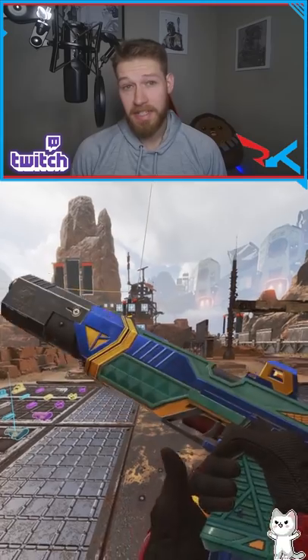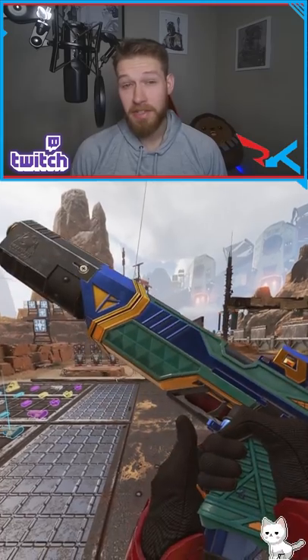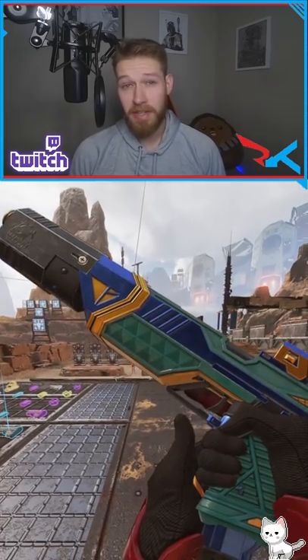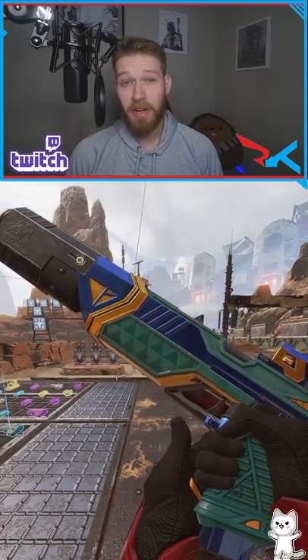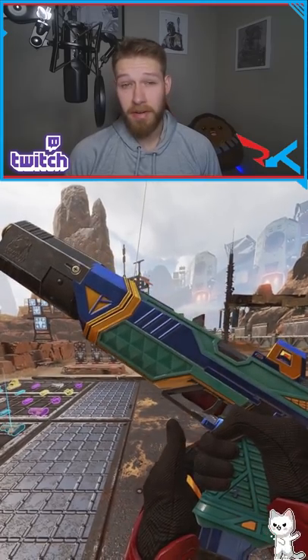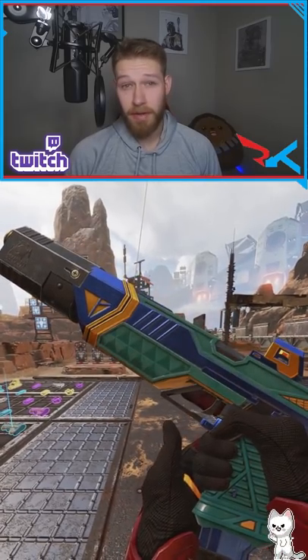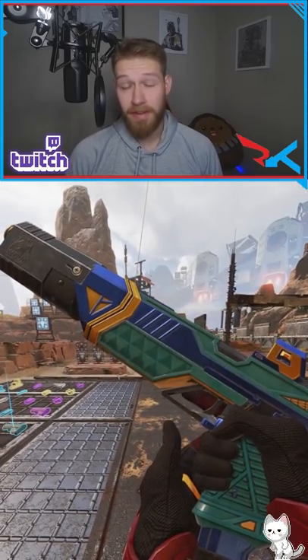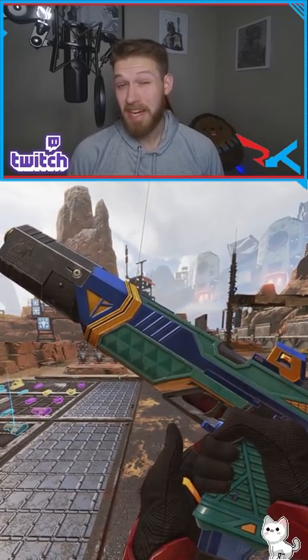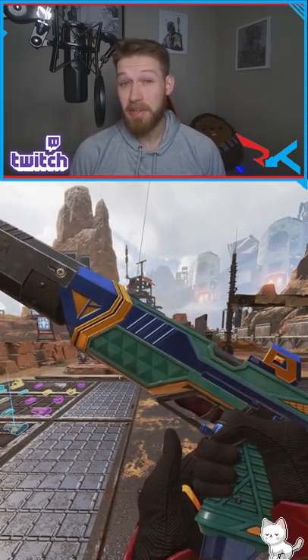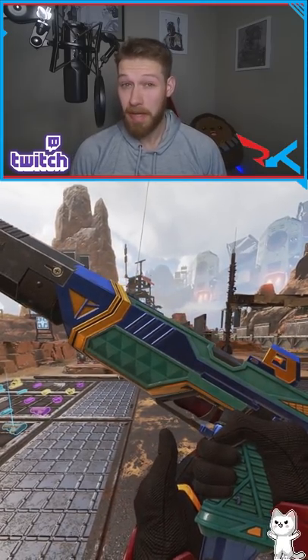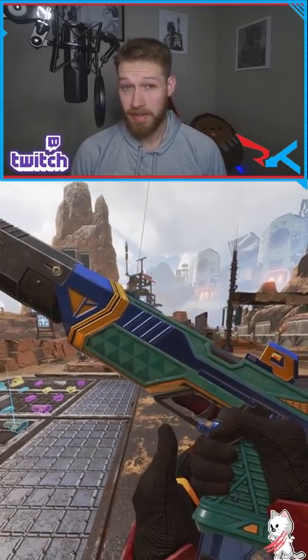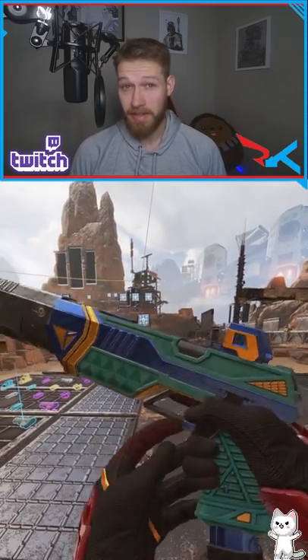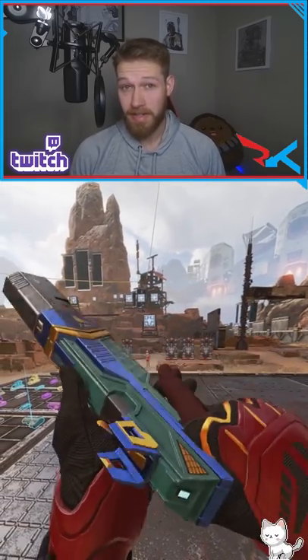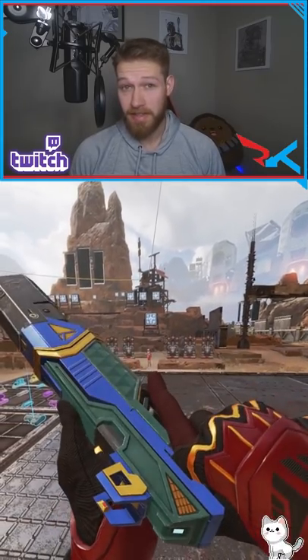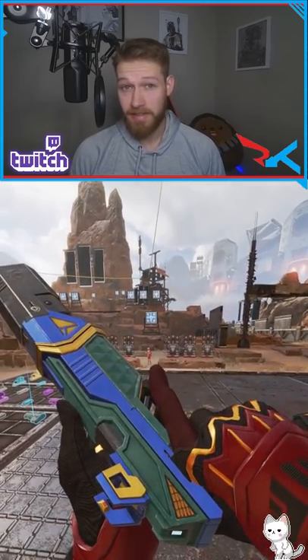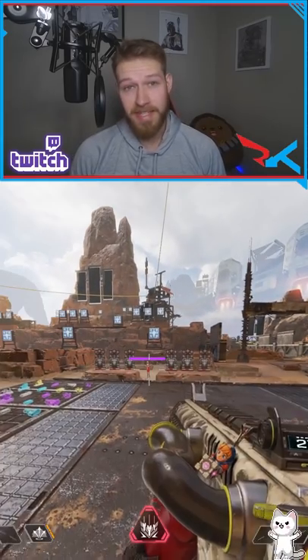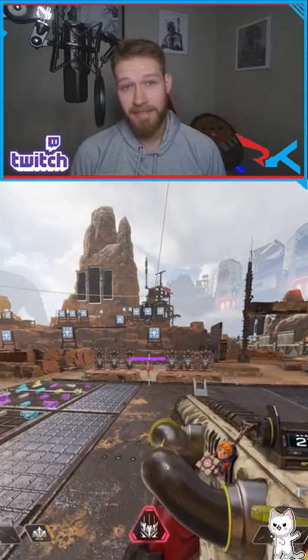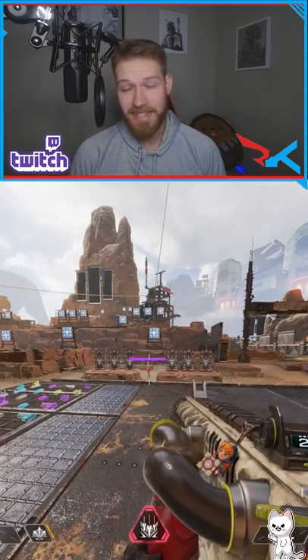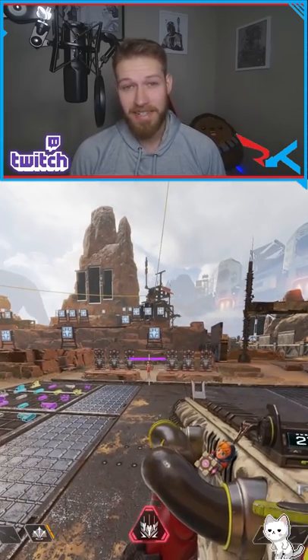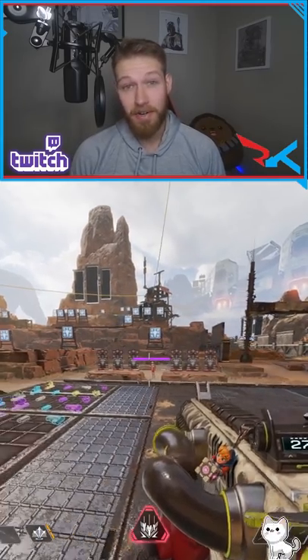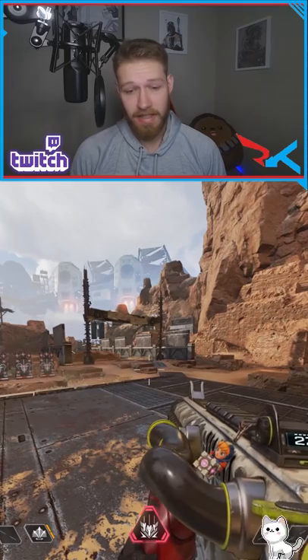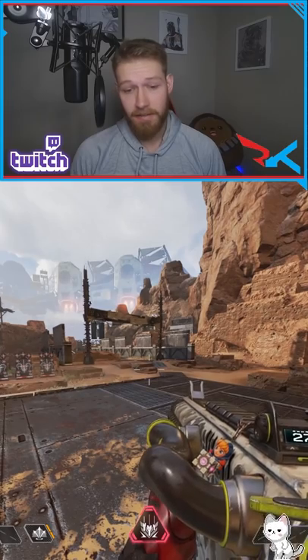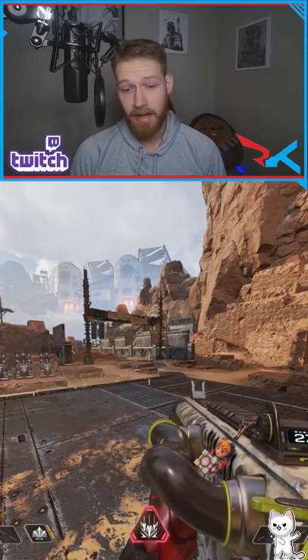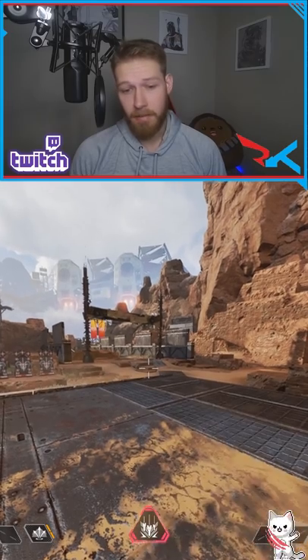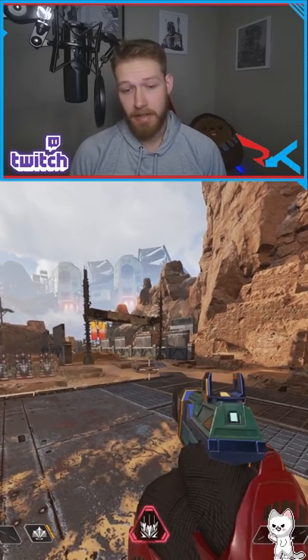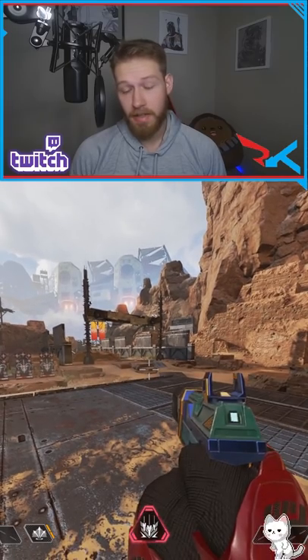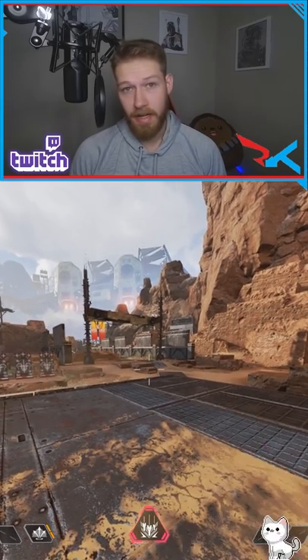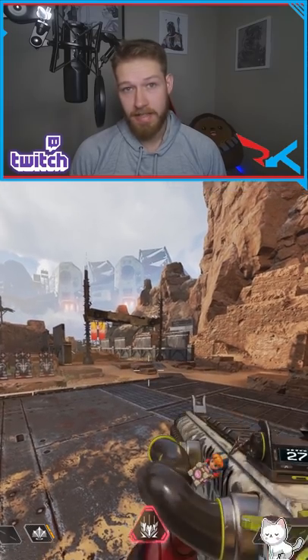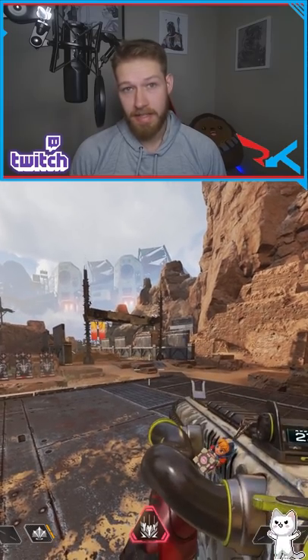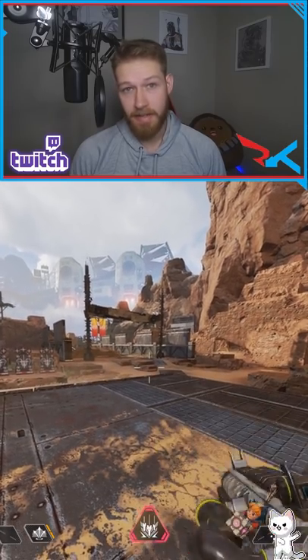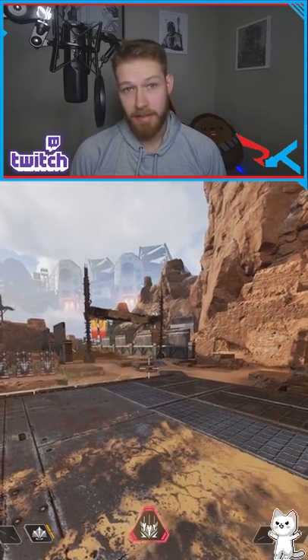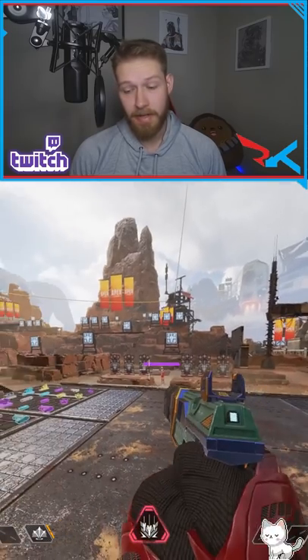Did you know that the RE45 is actually better than the R99? That's obviously a joke. But like the hipfire compared to the R9, it's significantly better.